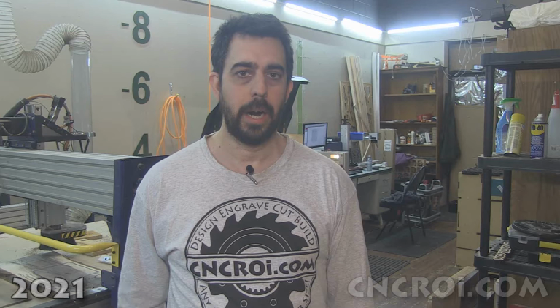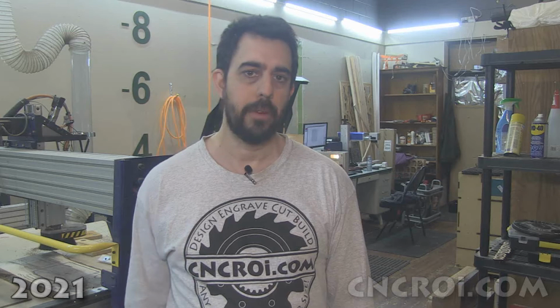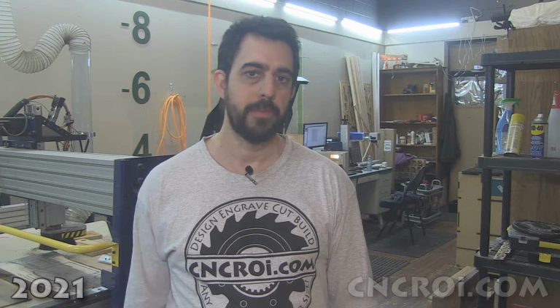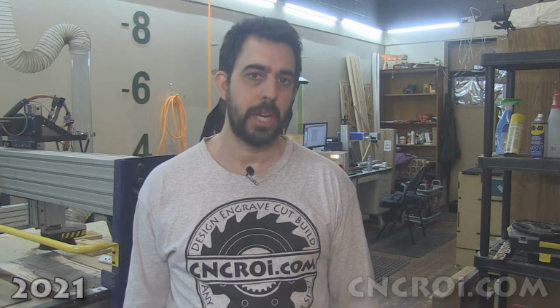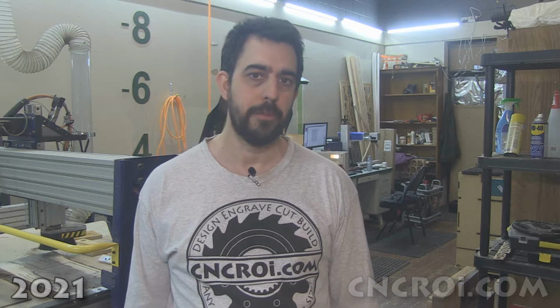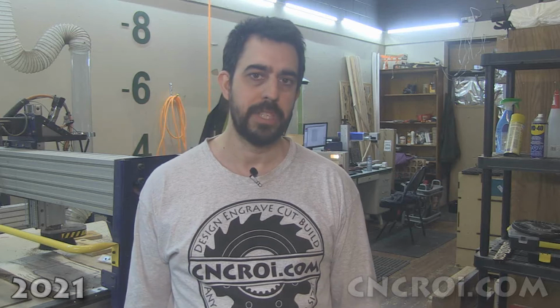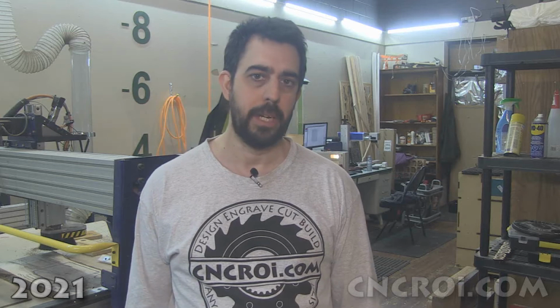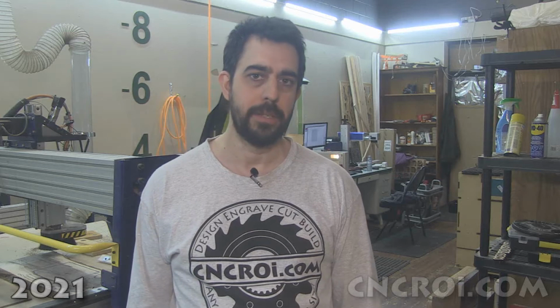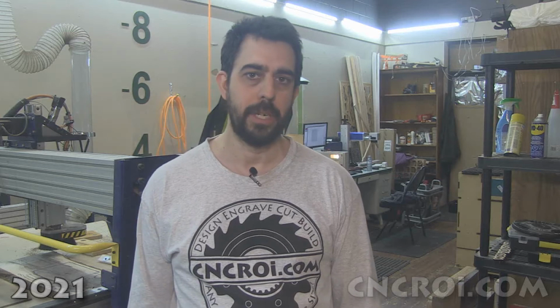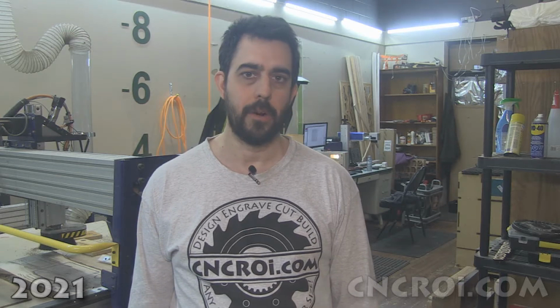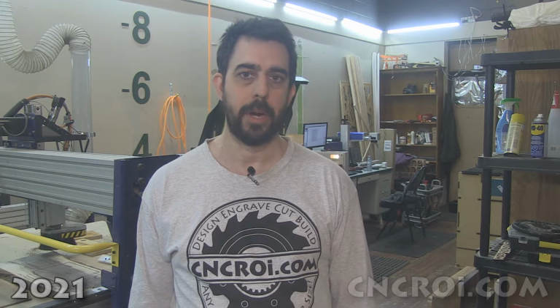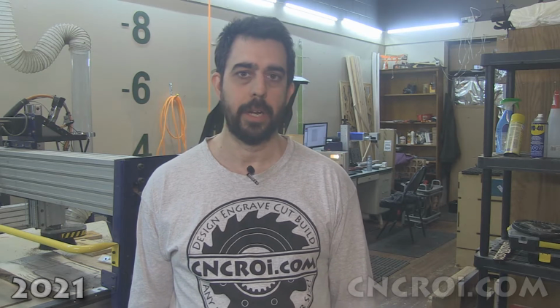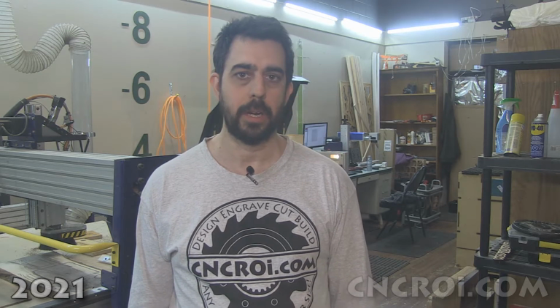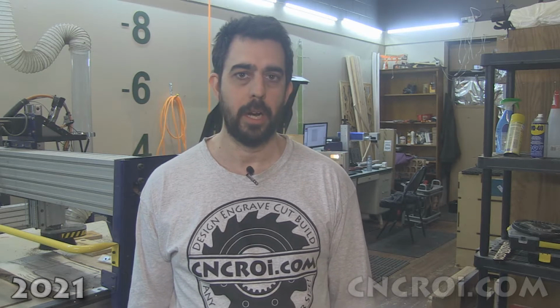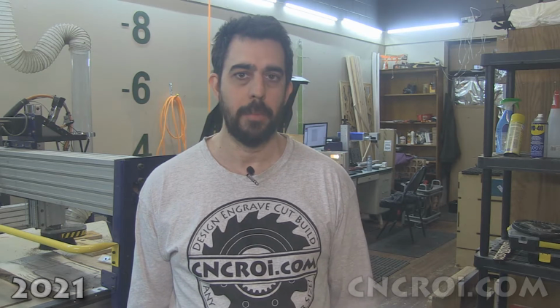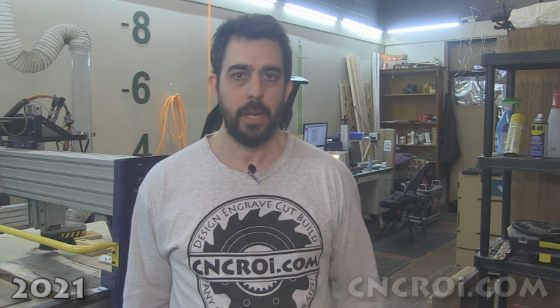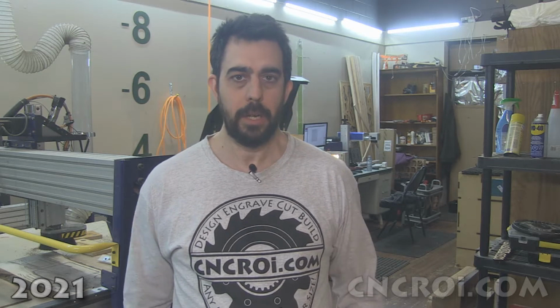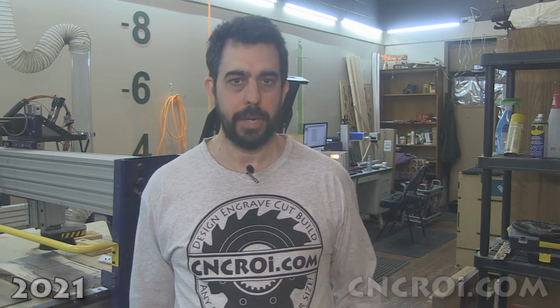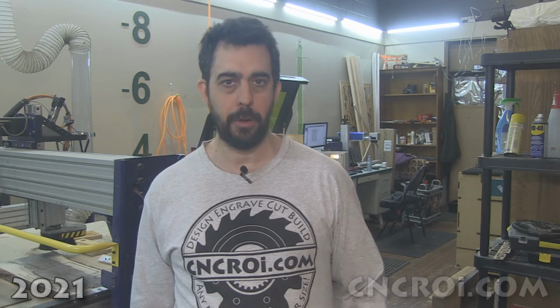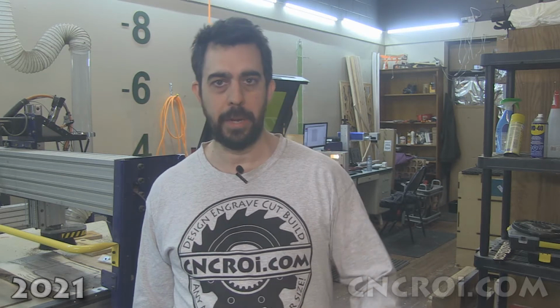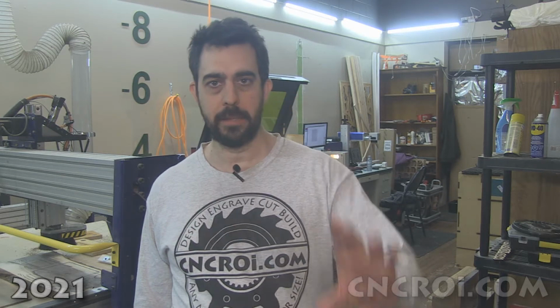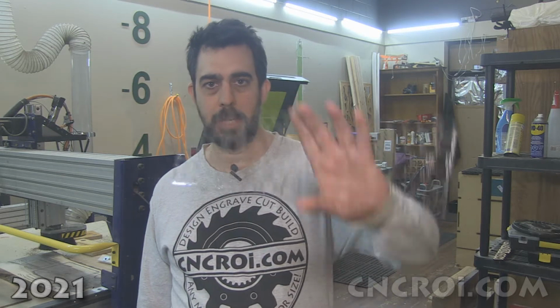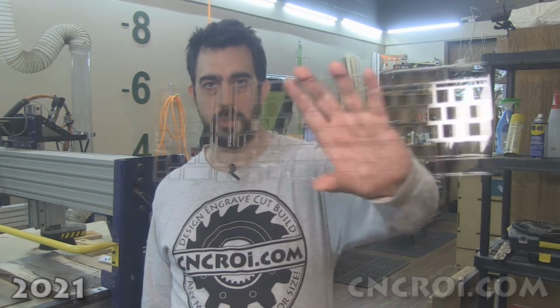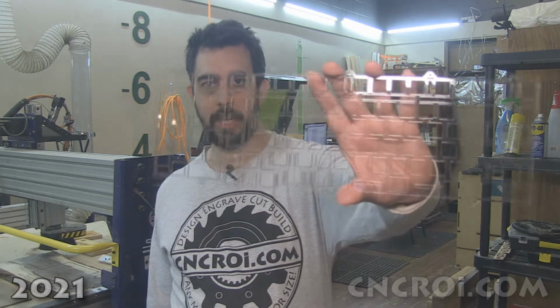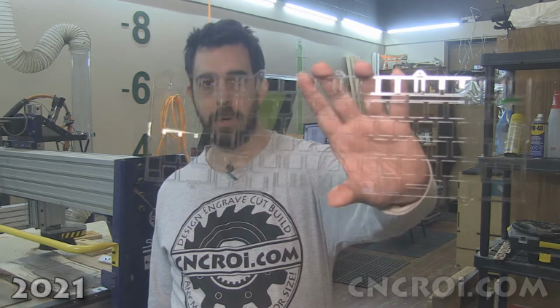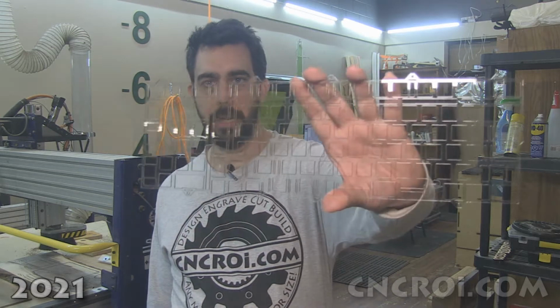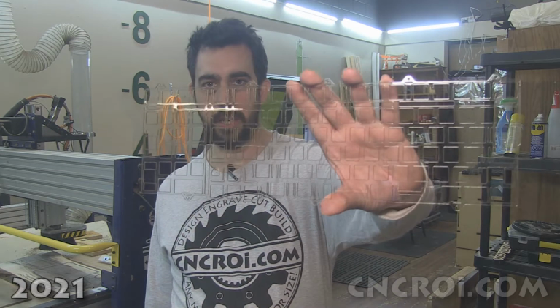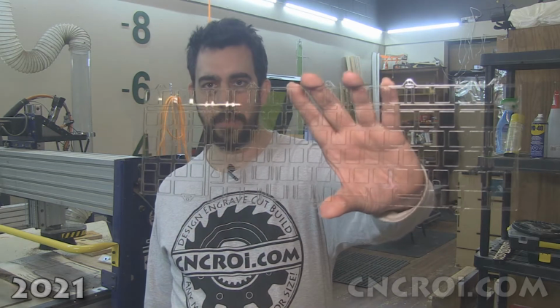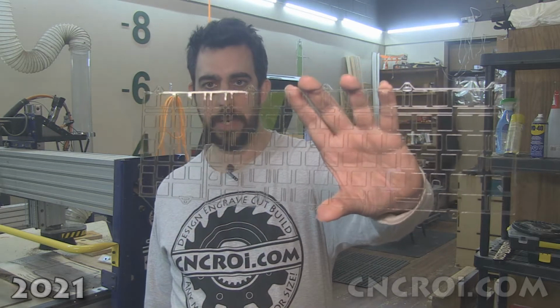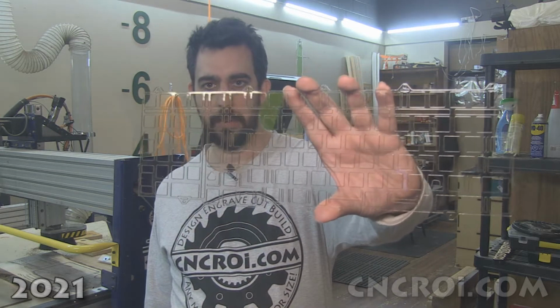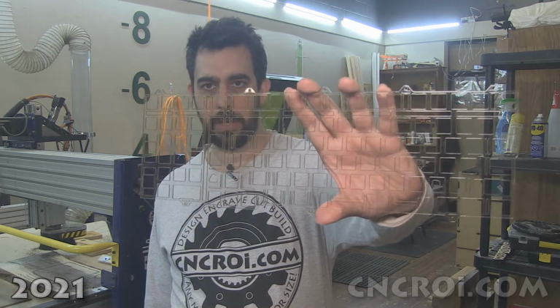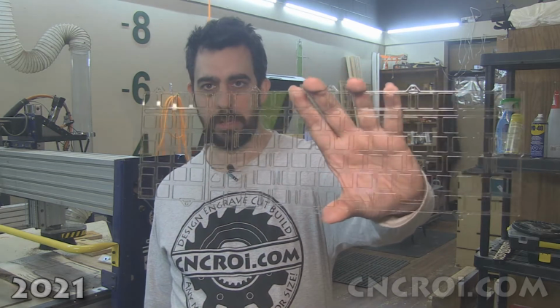Hi there, I'm John from CNCRI.com and today we're going to make some intricate polycarbonate work.